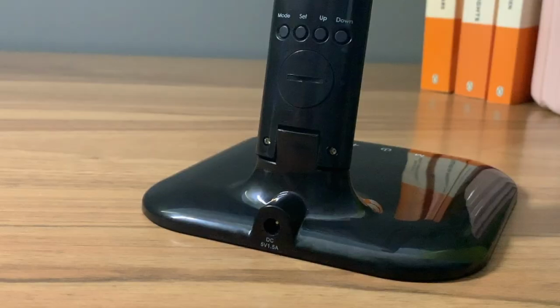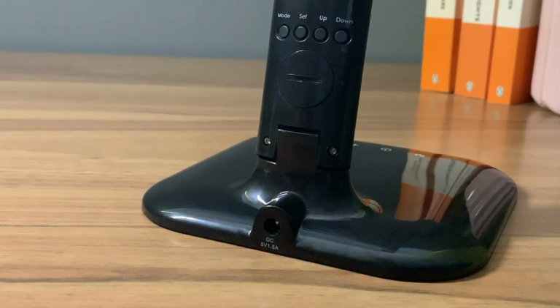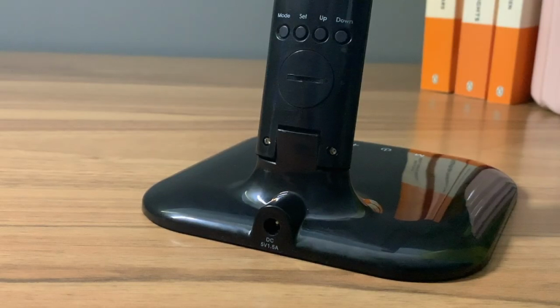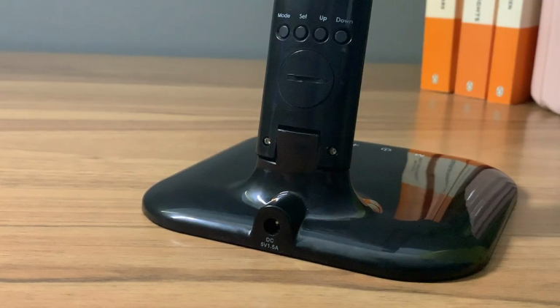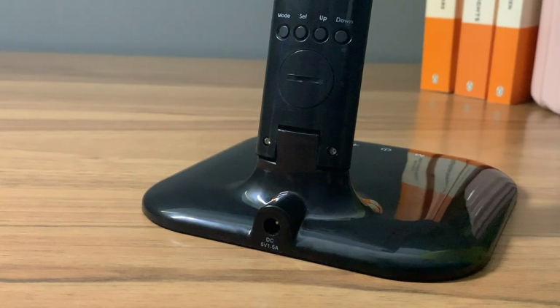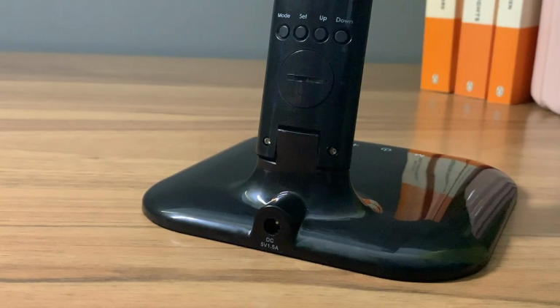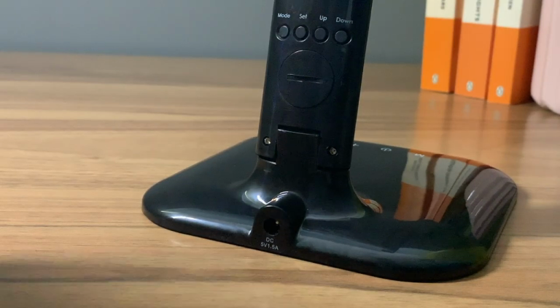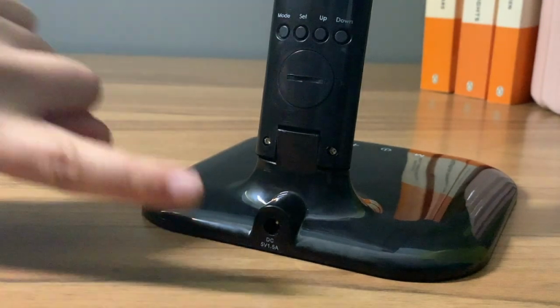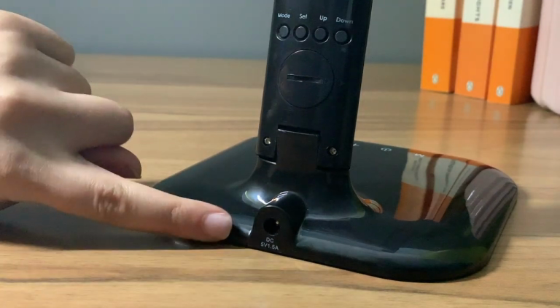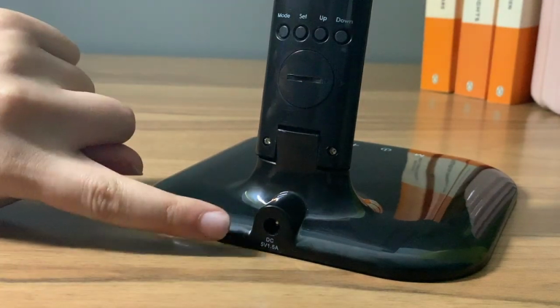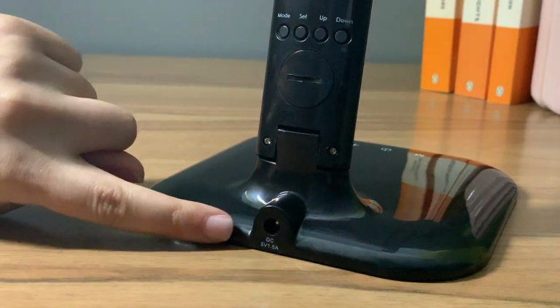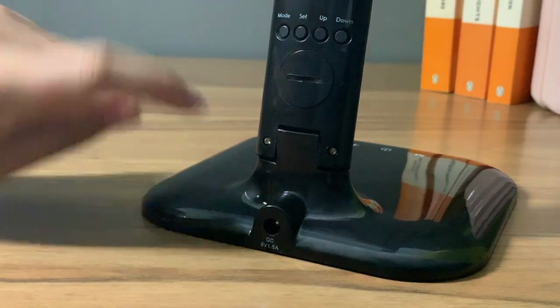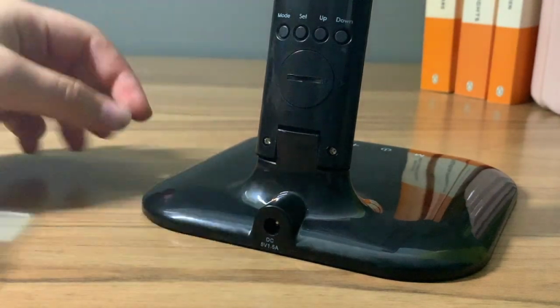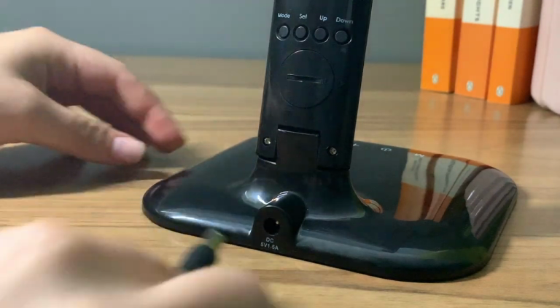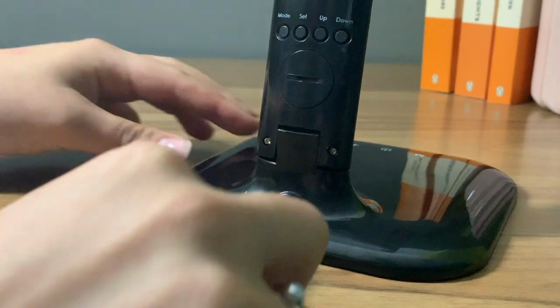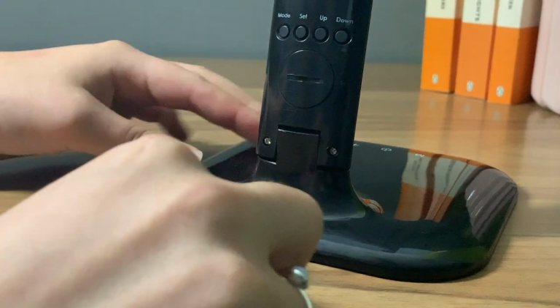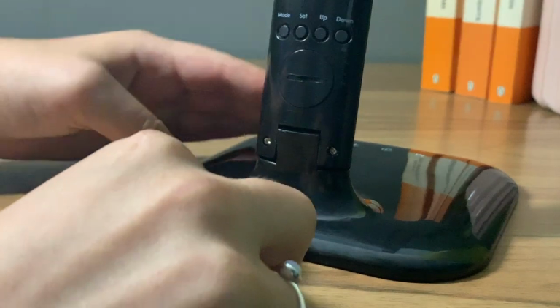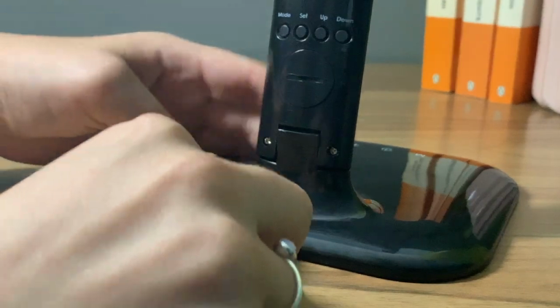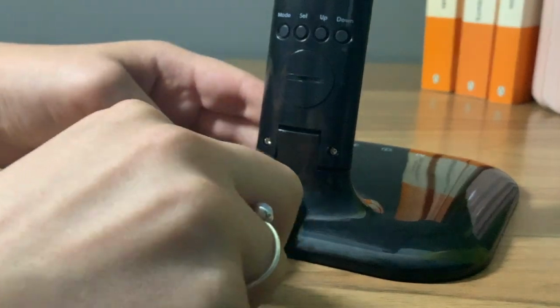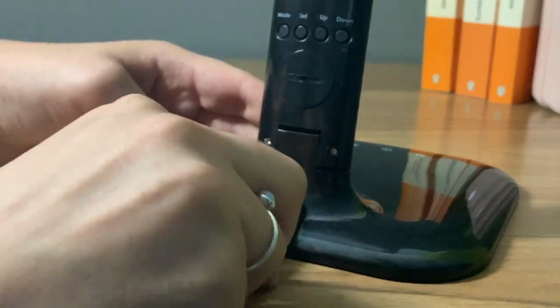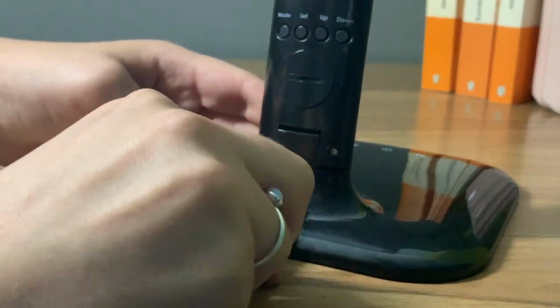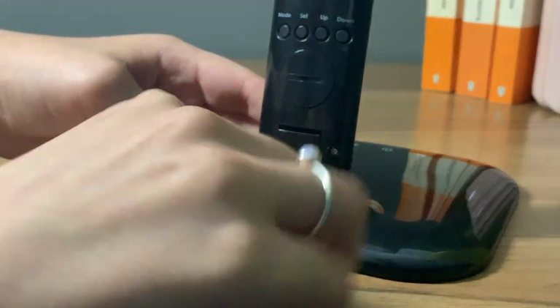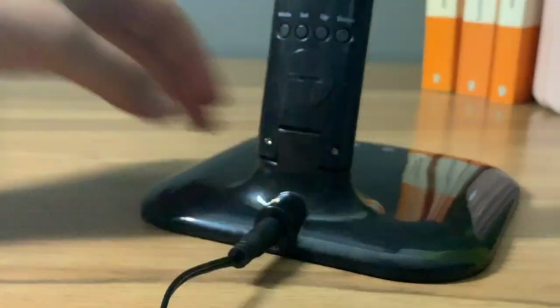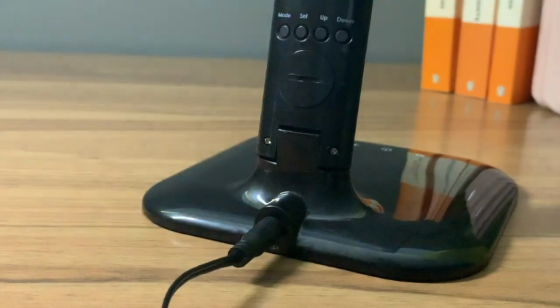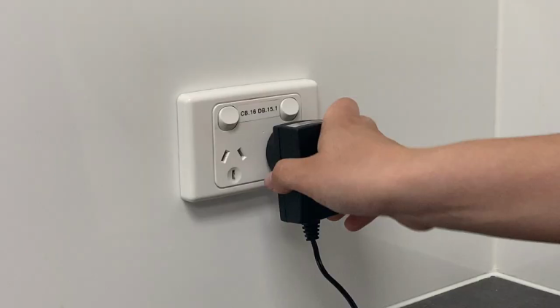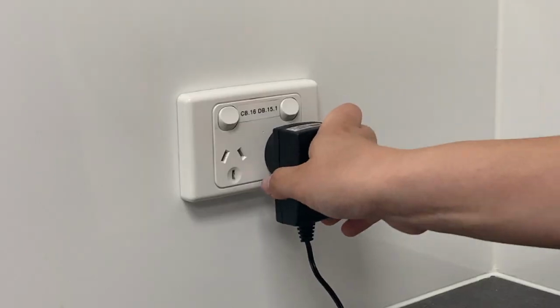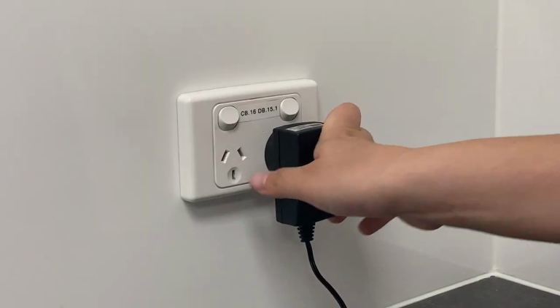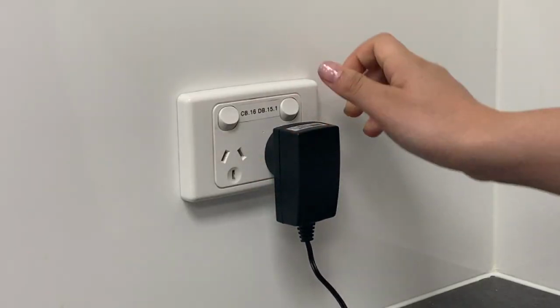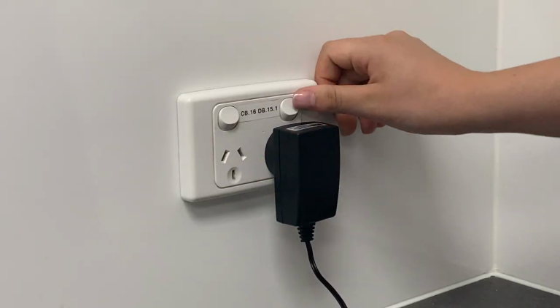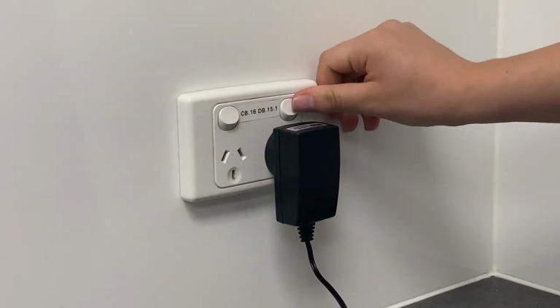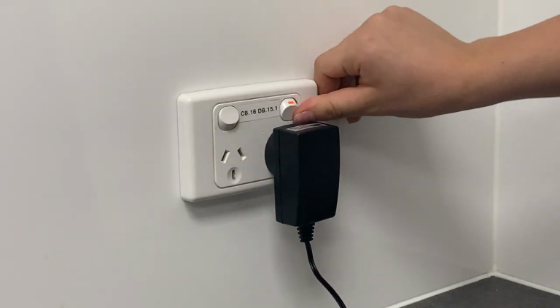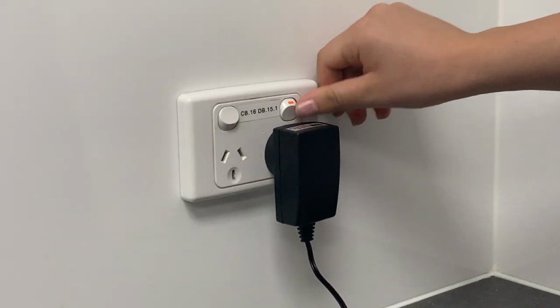To begin using the product, plug the power adapter into the rear of the lamp and then into a power point.